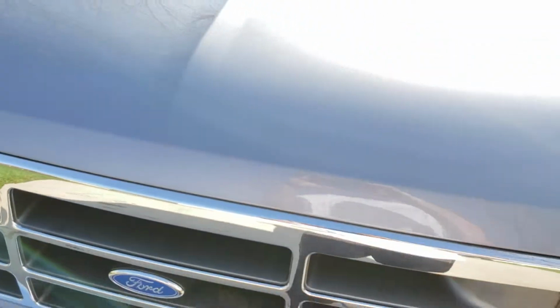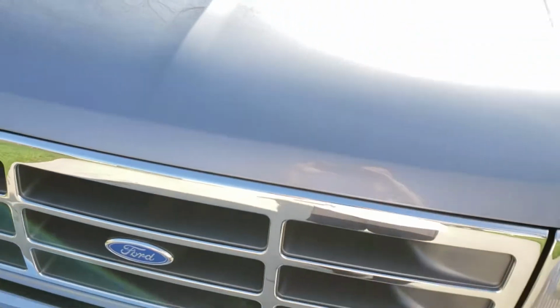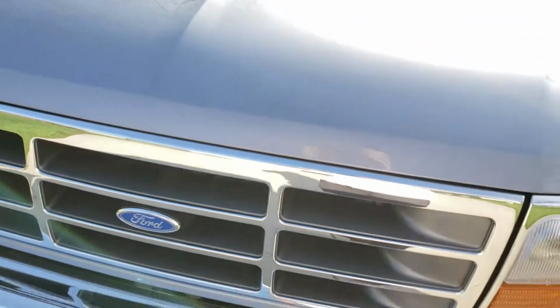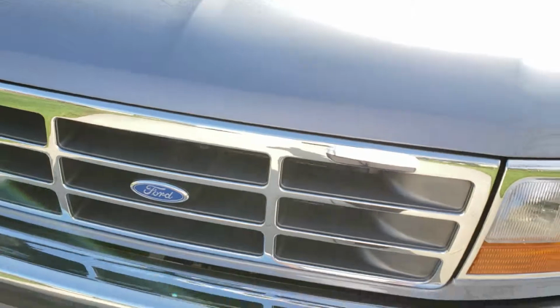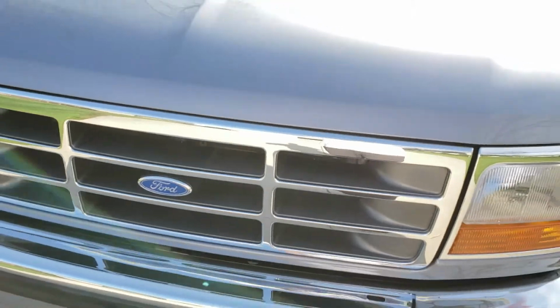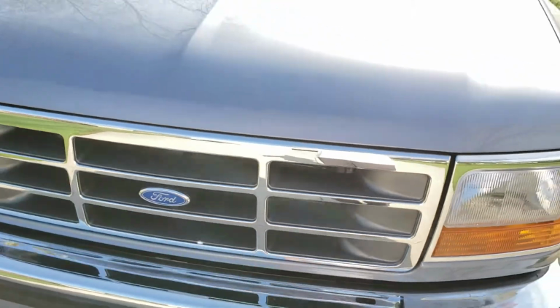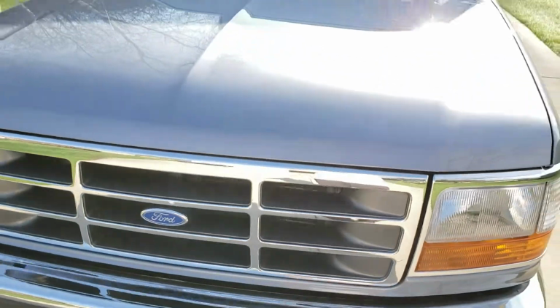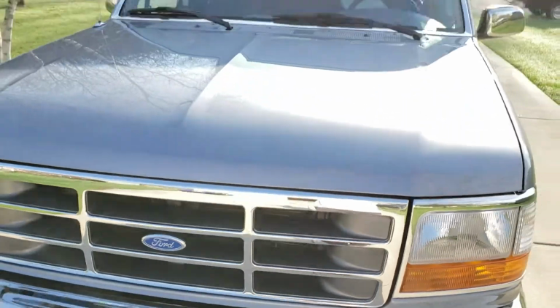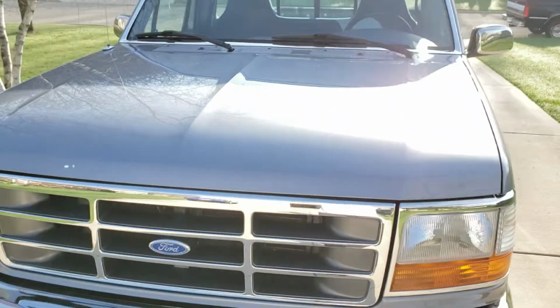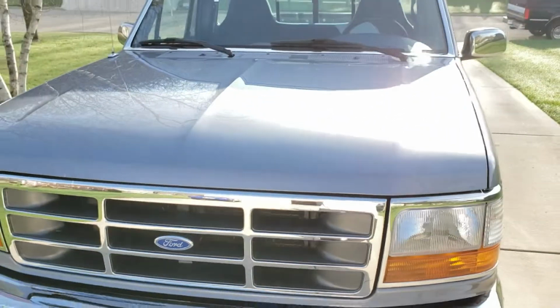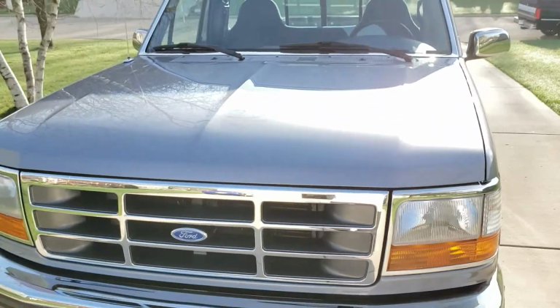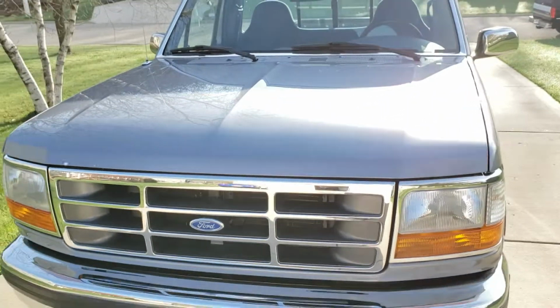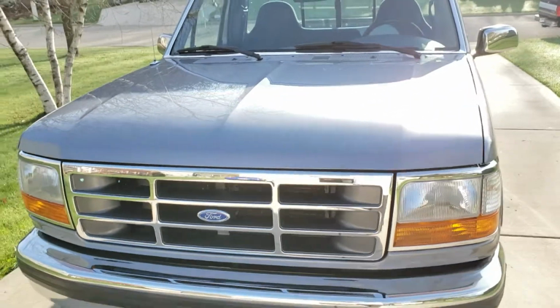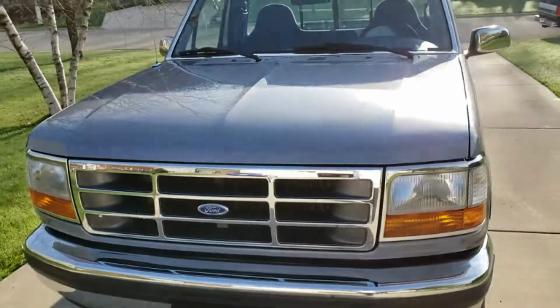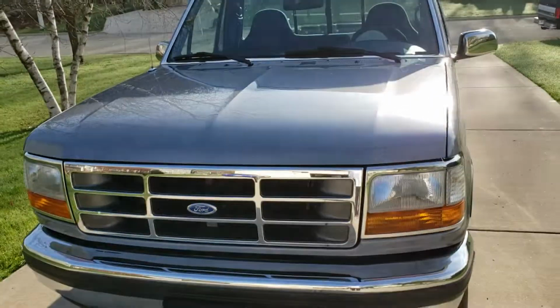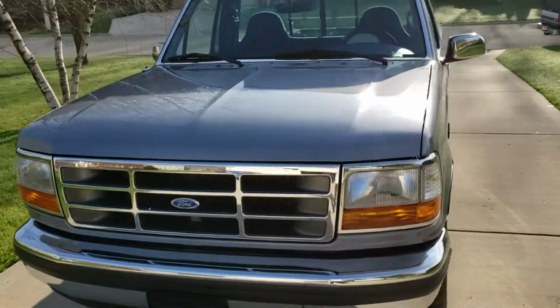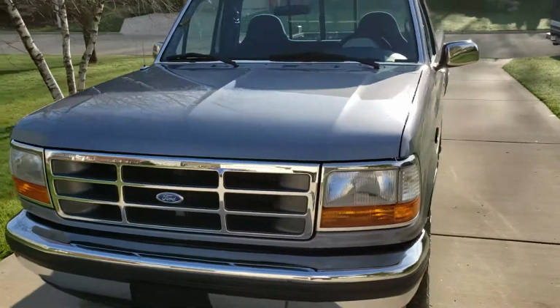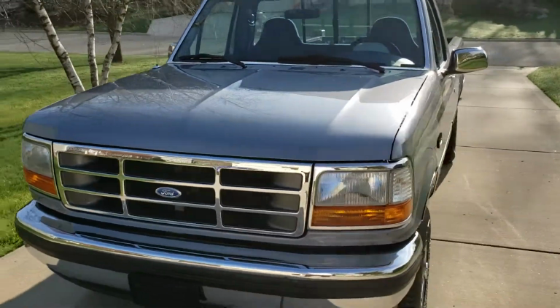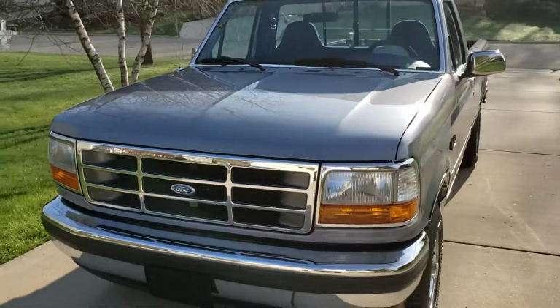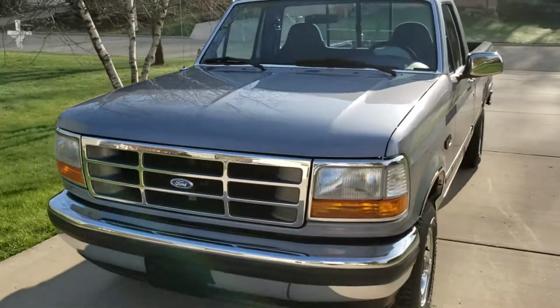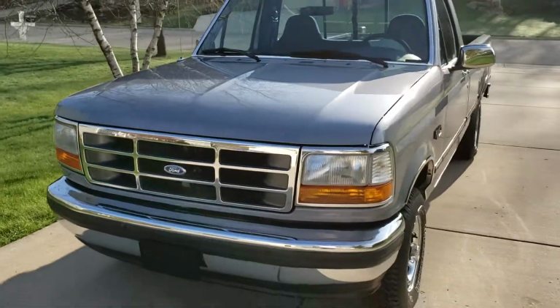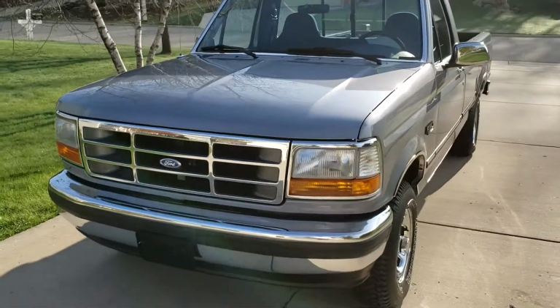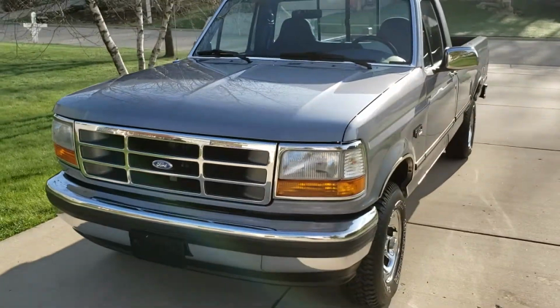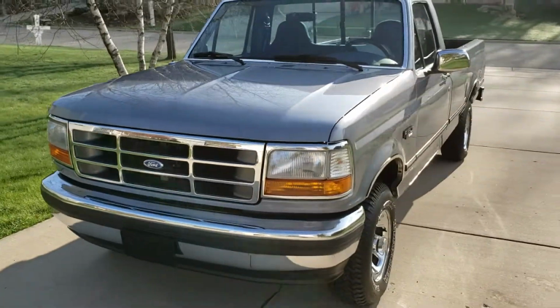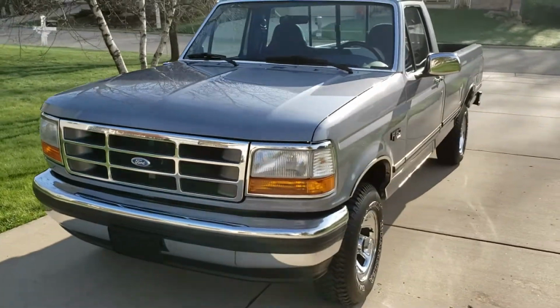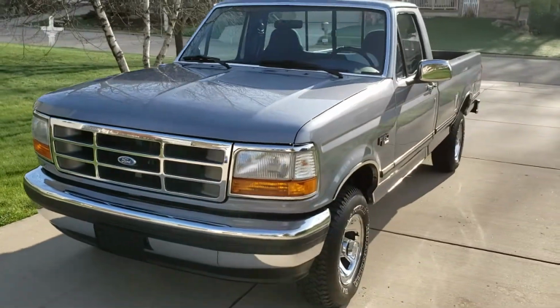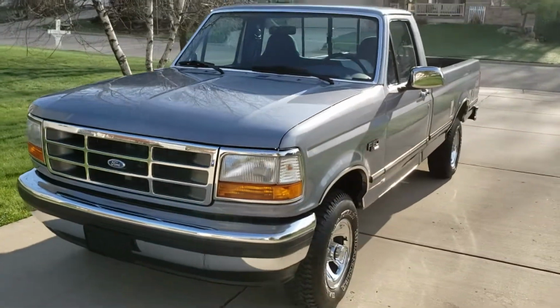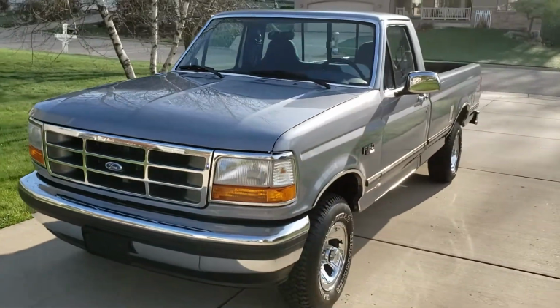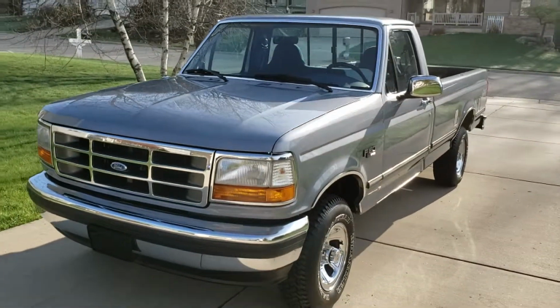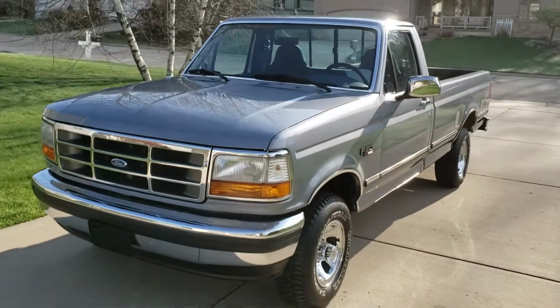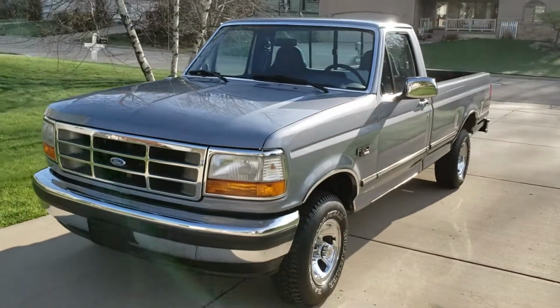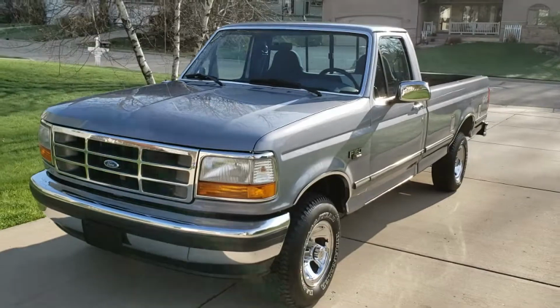As we back out, I'll just take another moment to show the exterior of this thing.